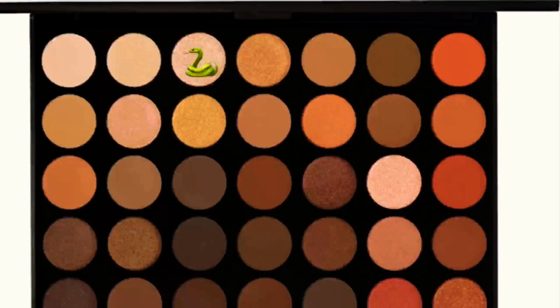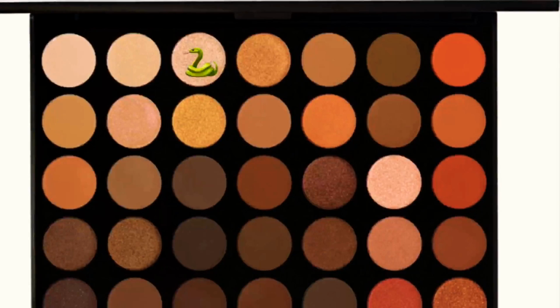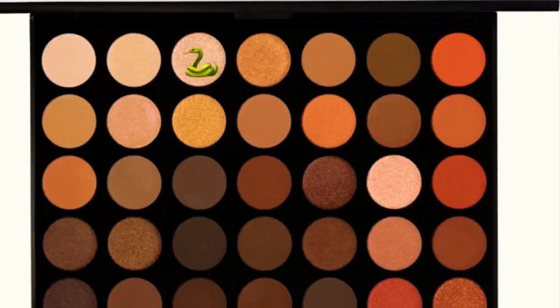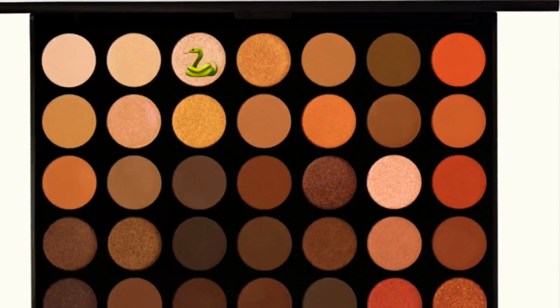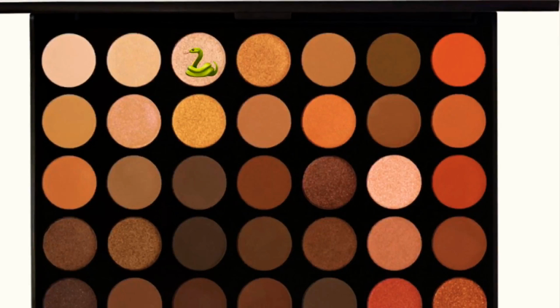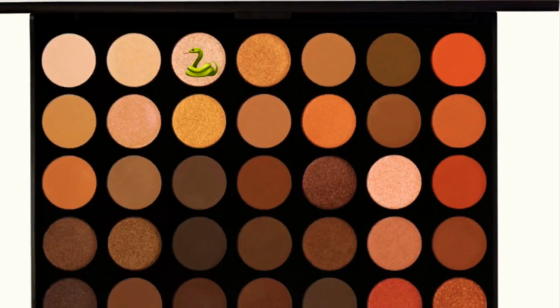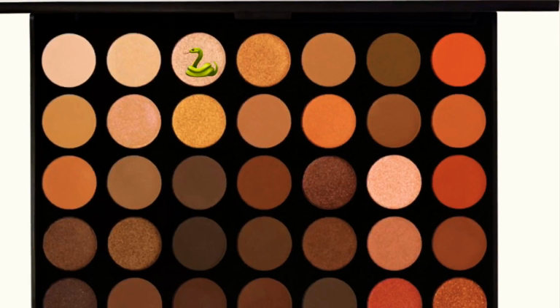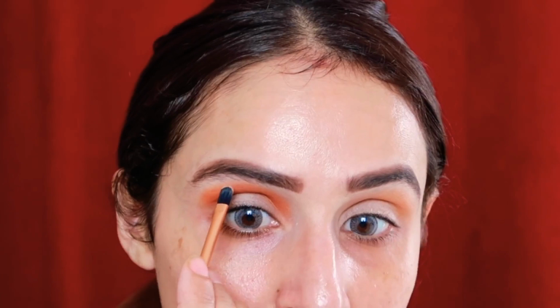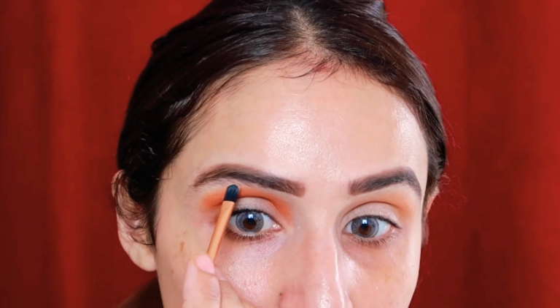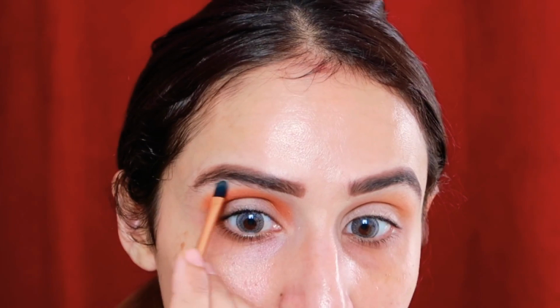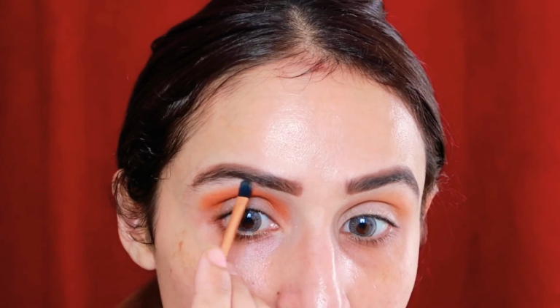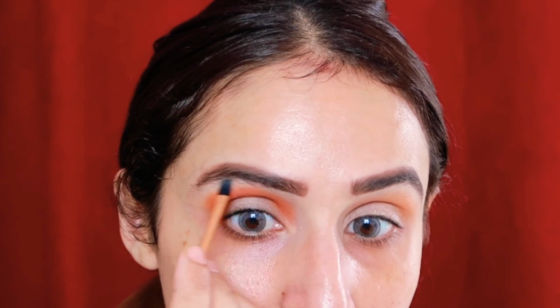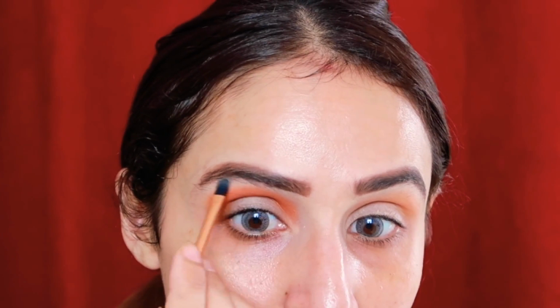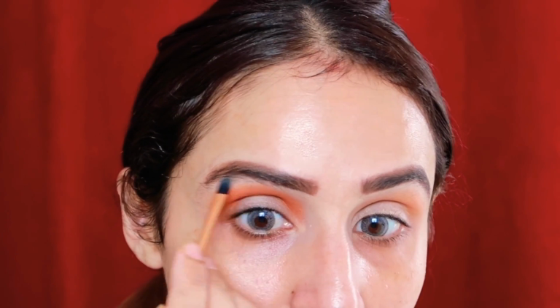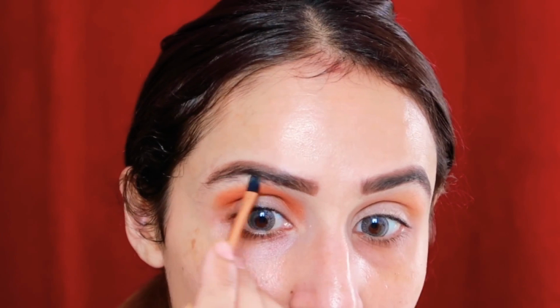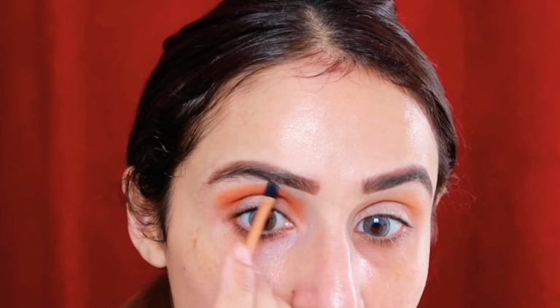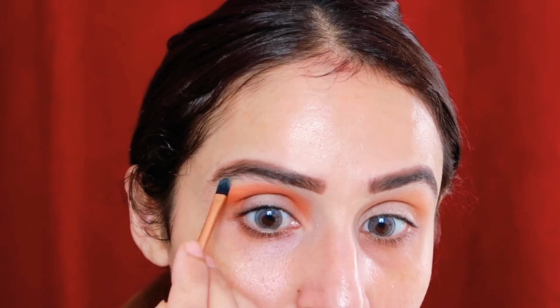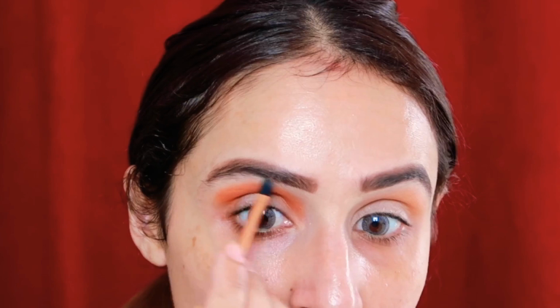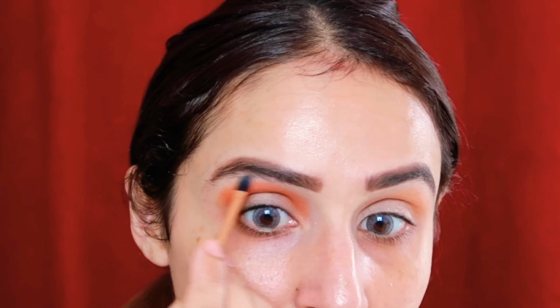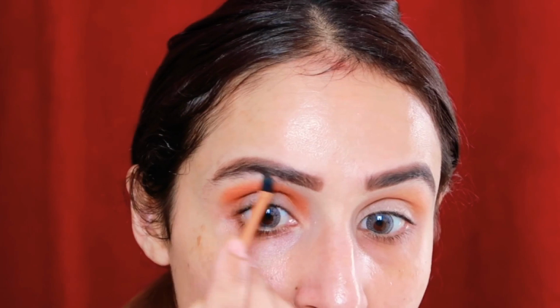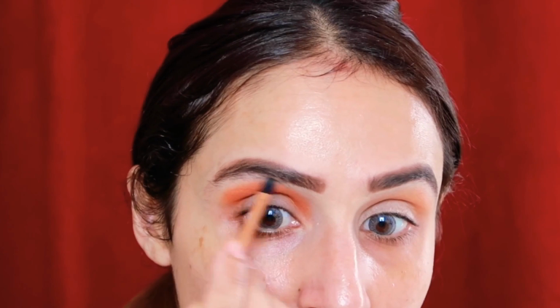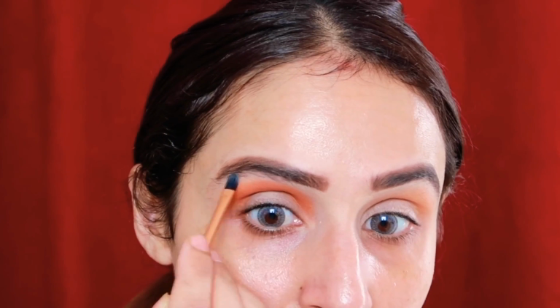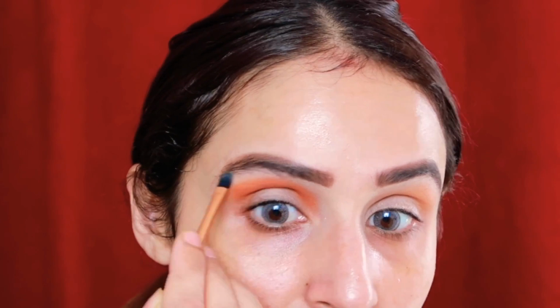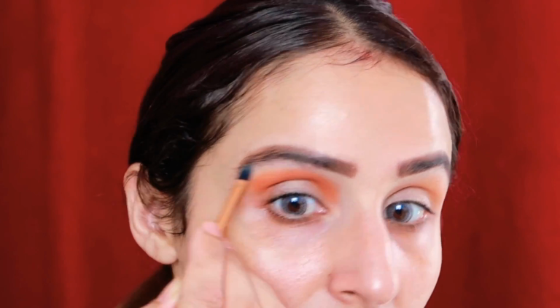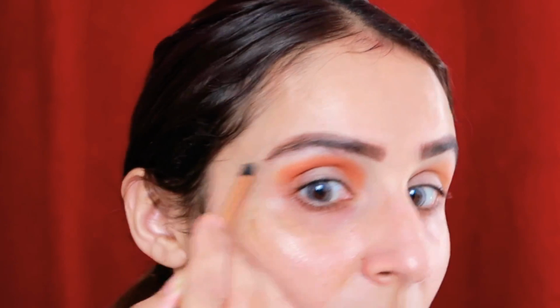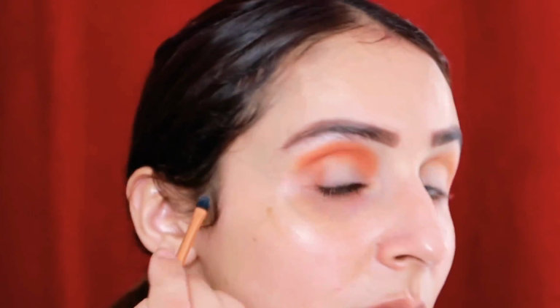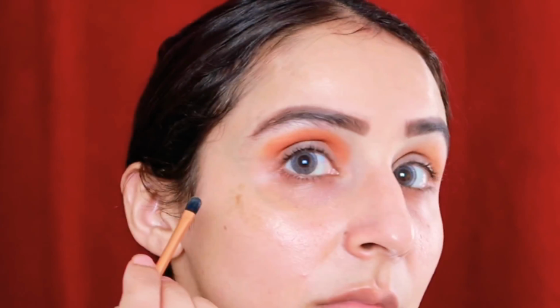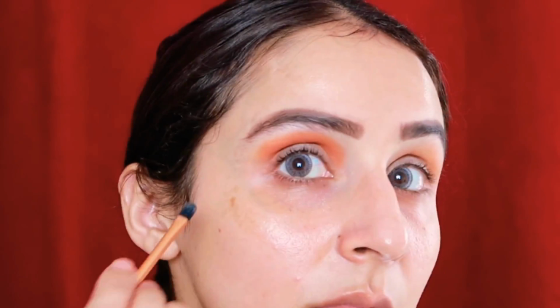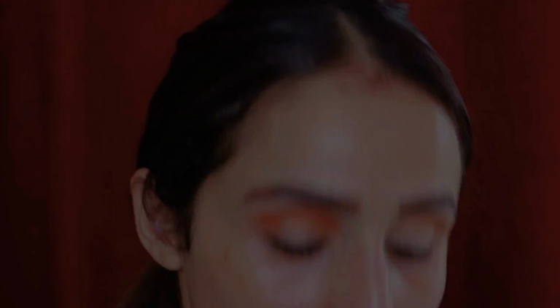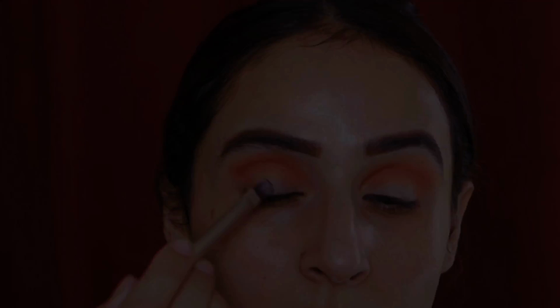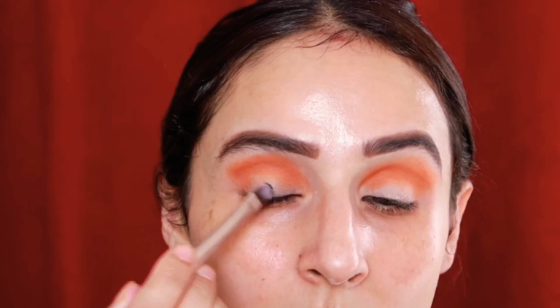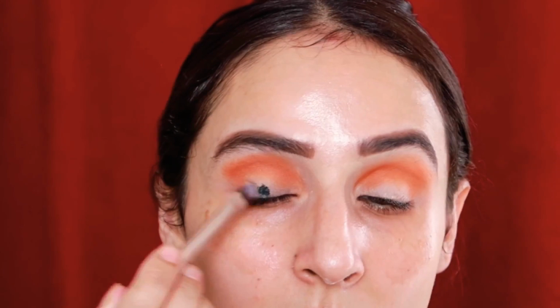I've used this shimmer eyeshadow under my brow bone — it creates a very beautiful highlighted effect.